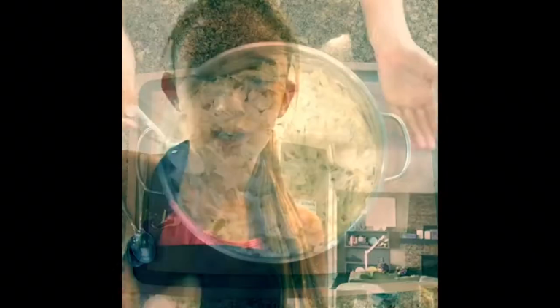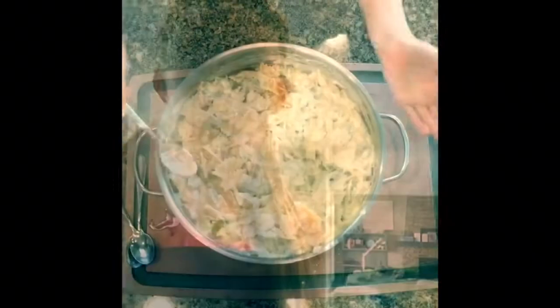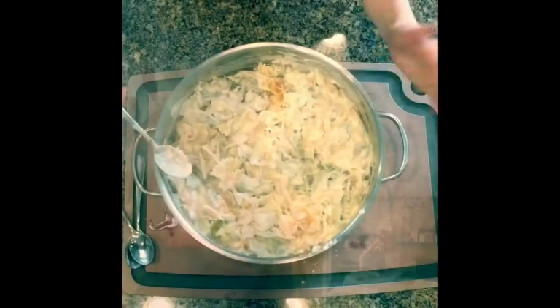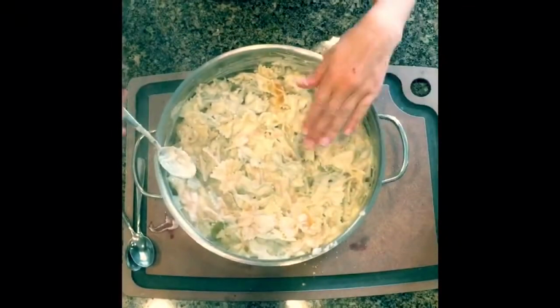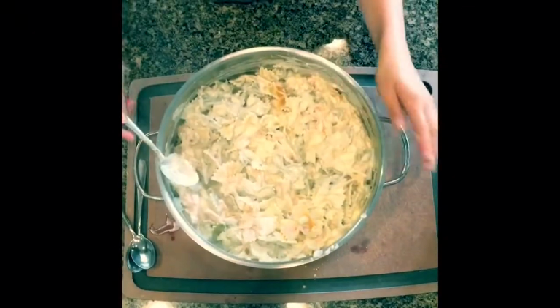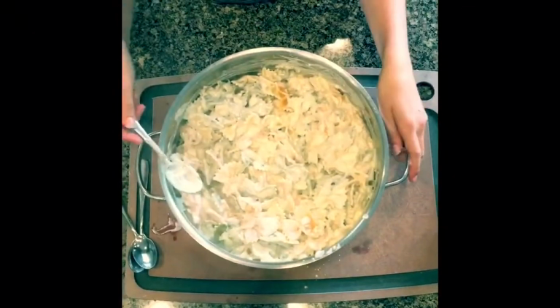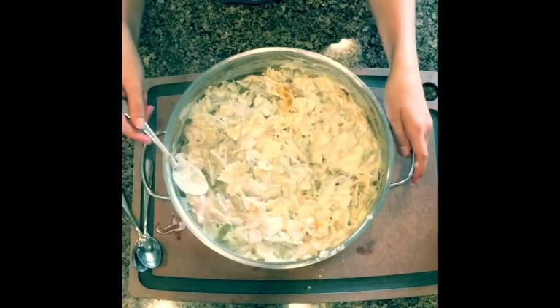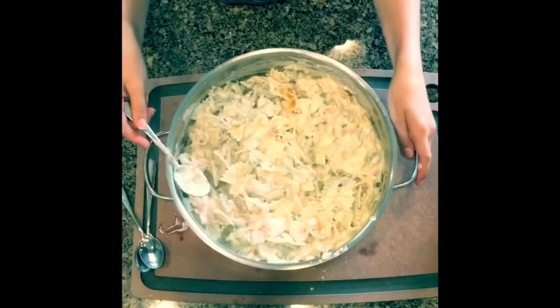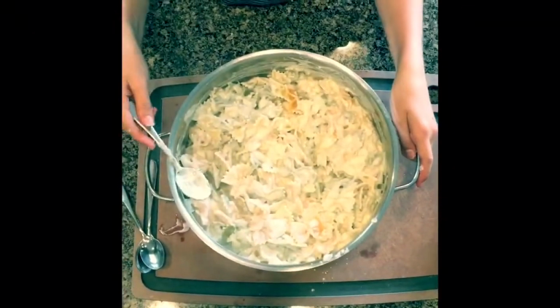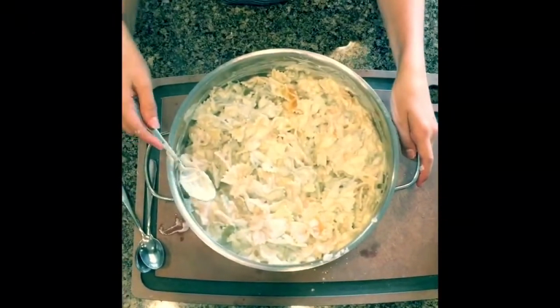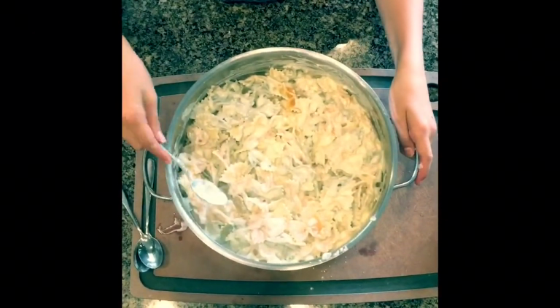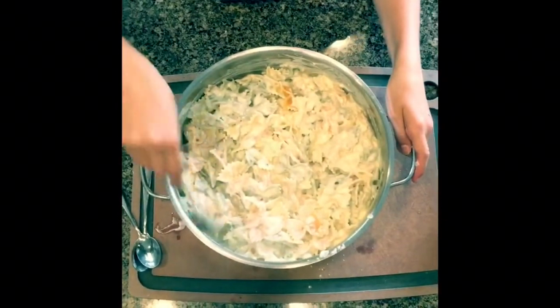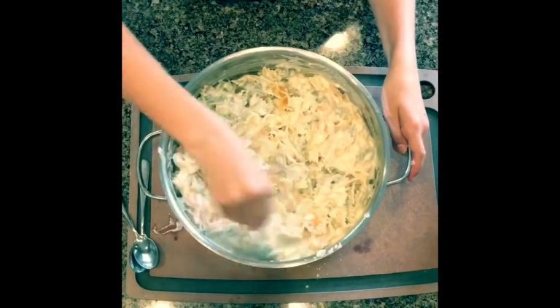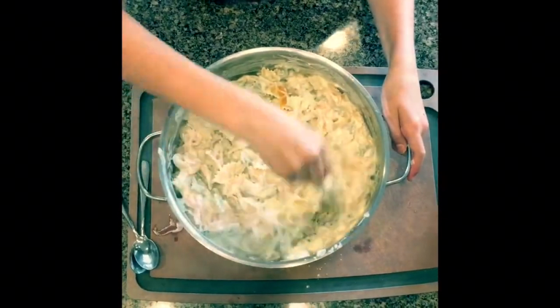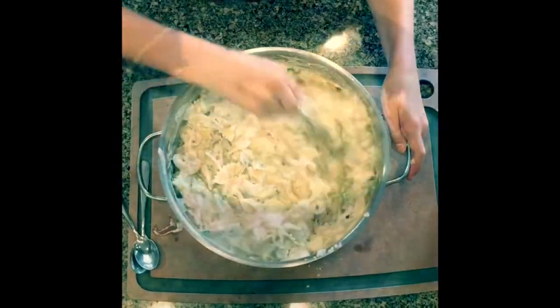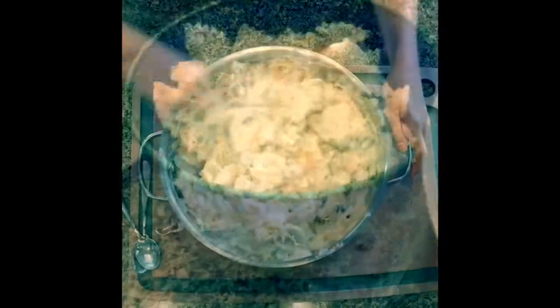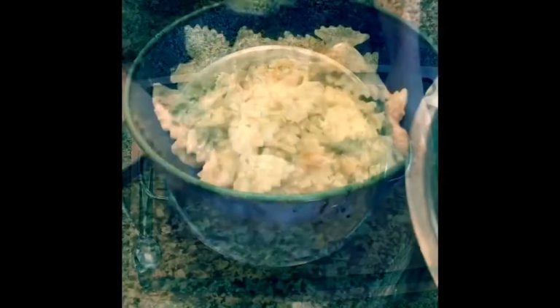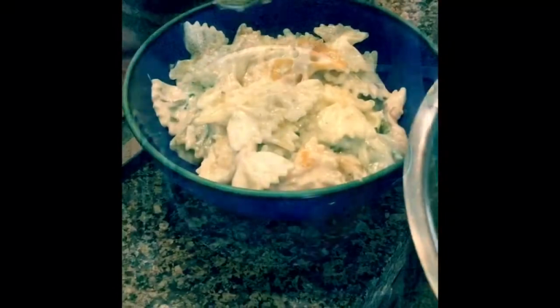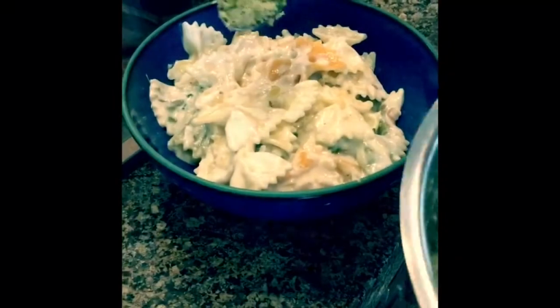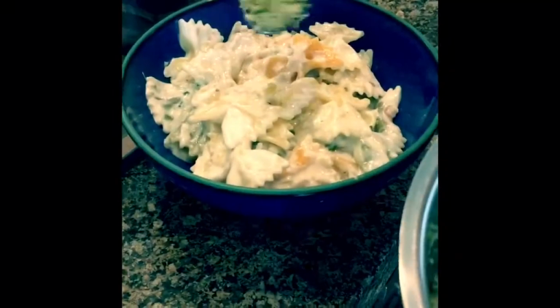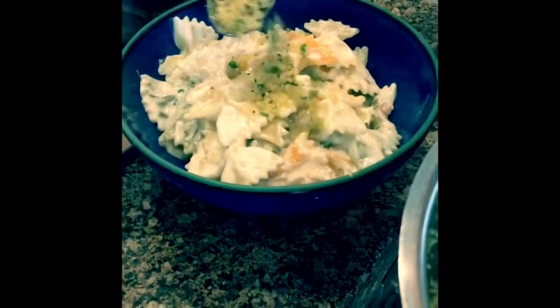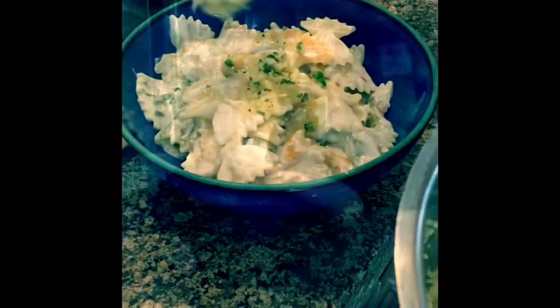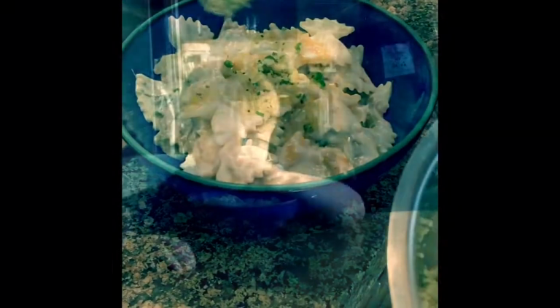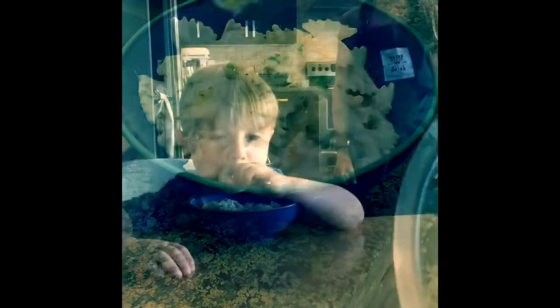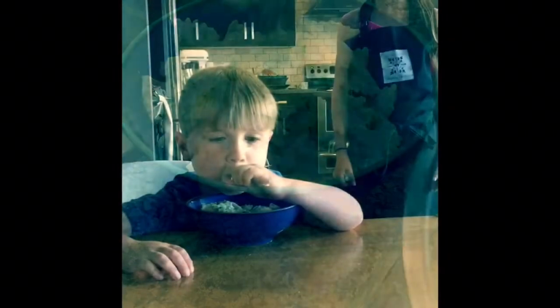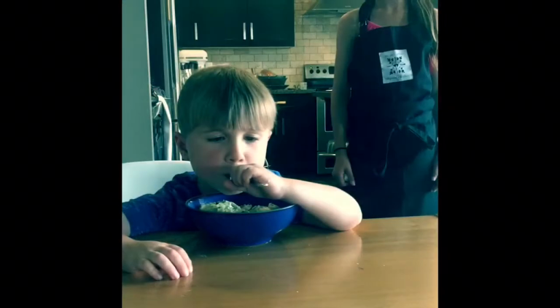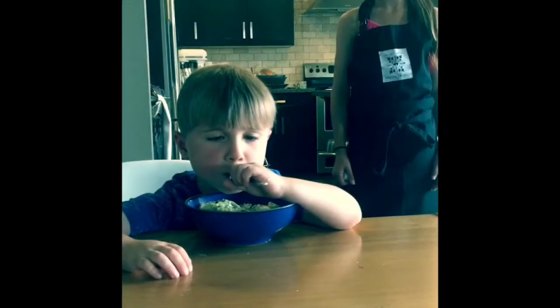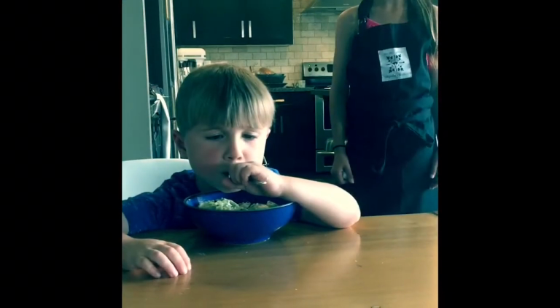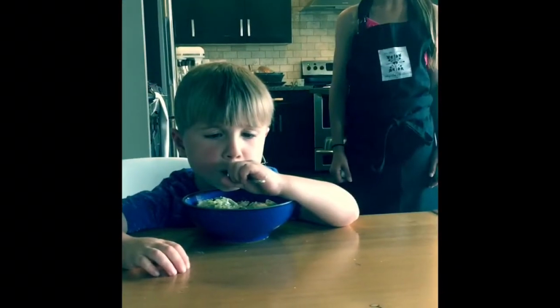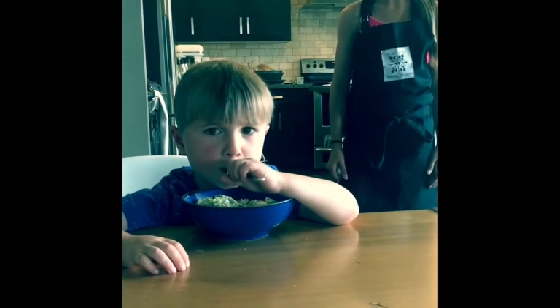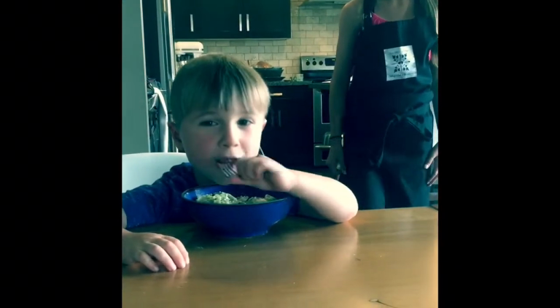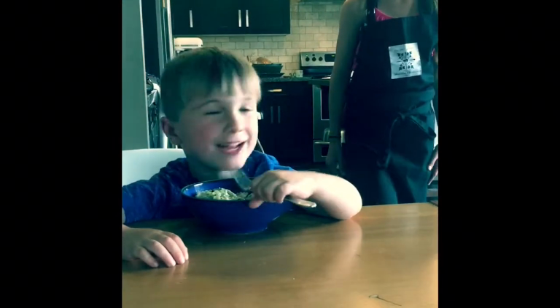Put the noodles back in the pot and add the cheese sauce. Sprinkle the breadcrumbs on top. How does it taste?